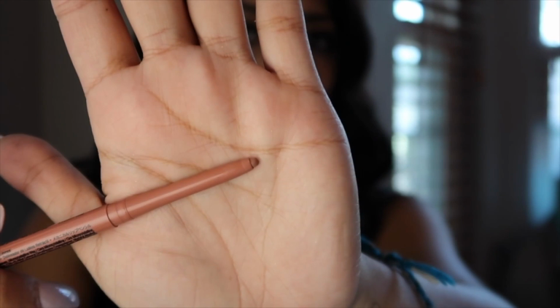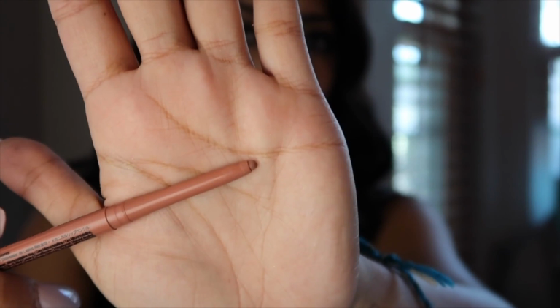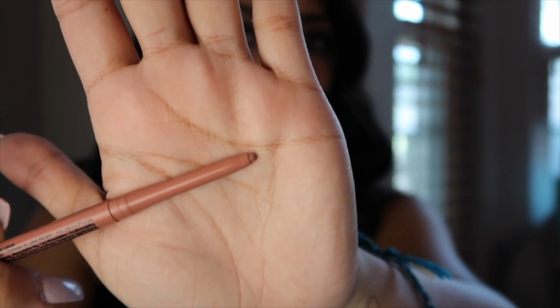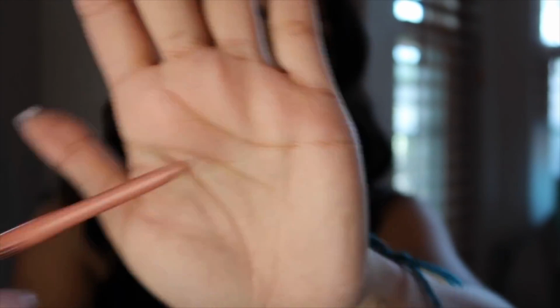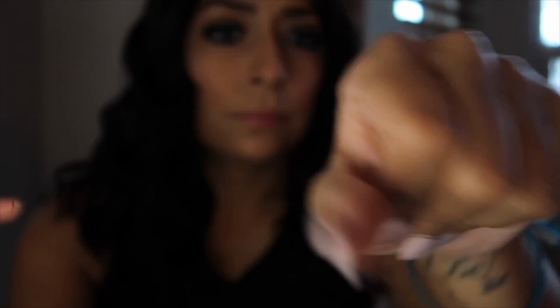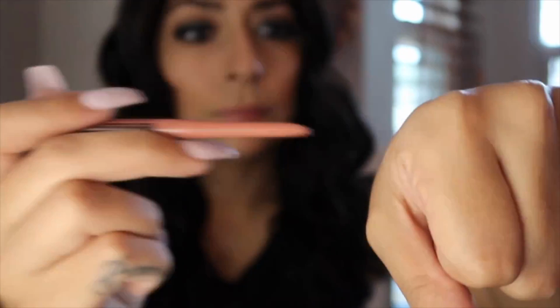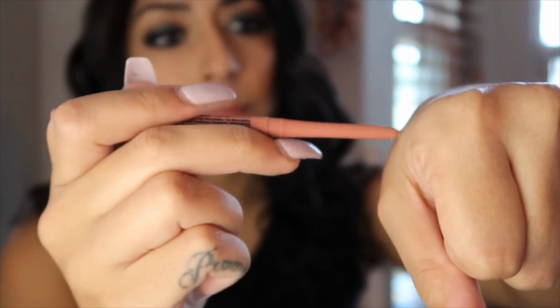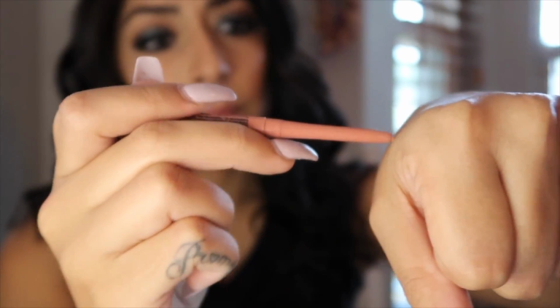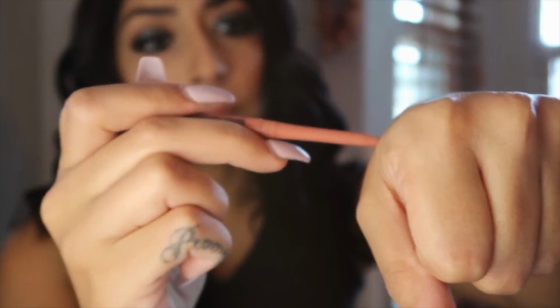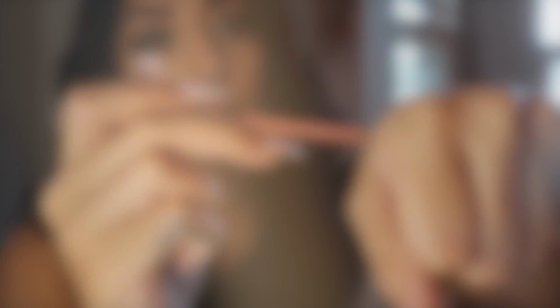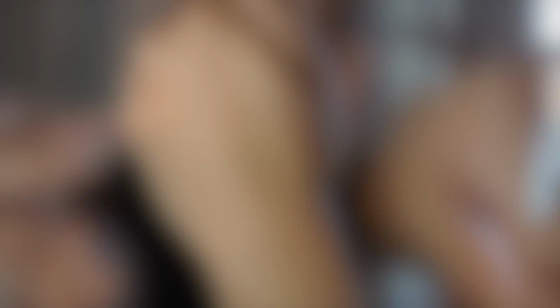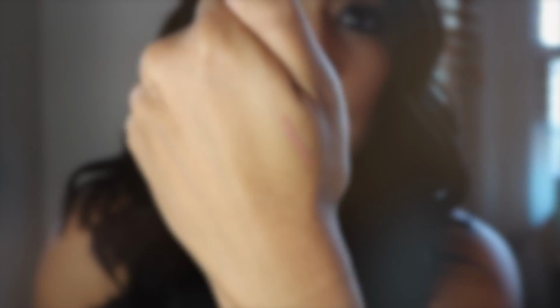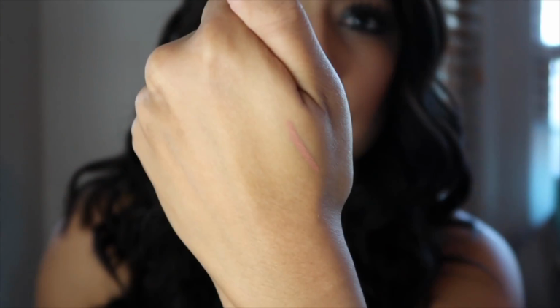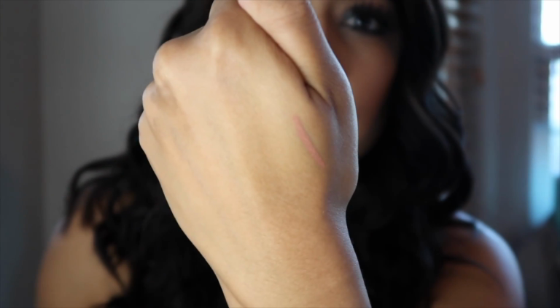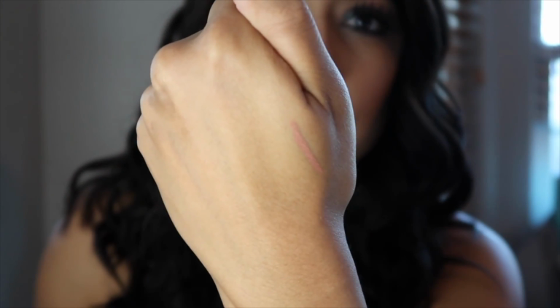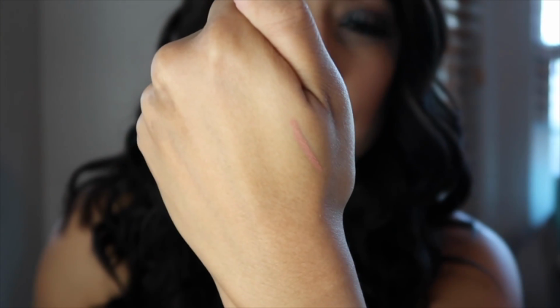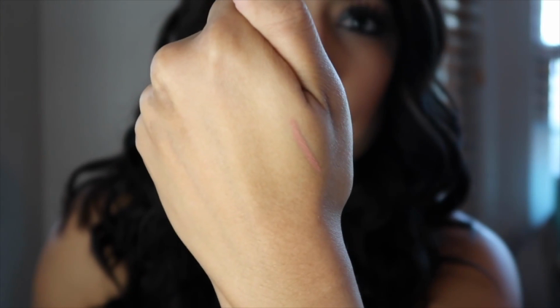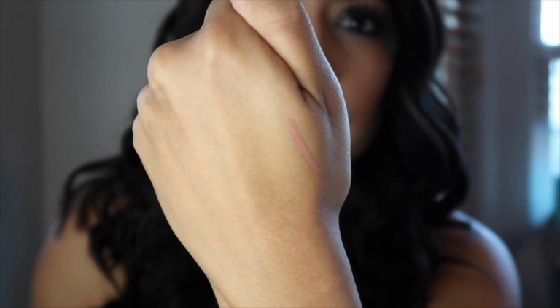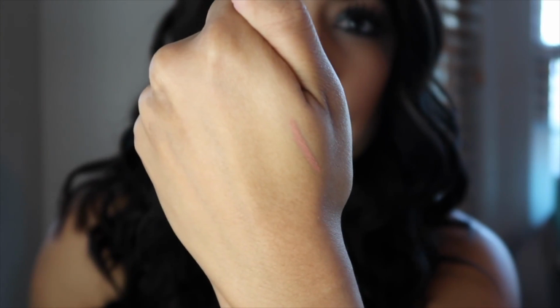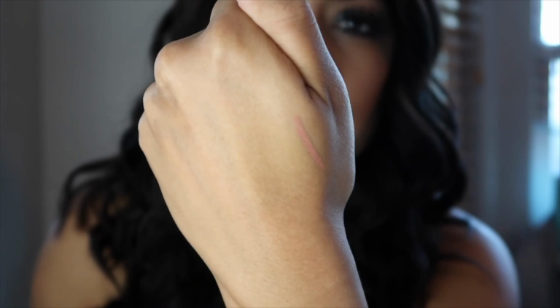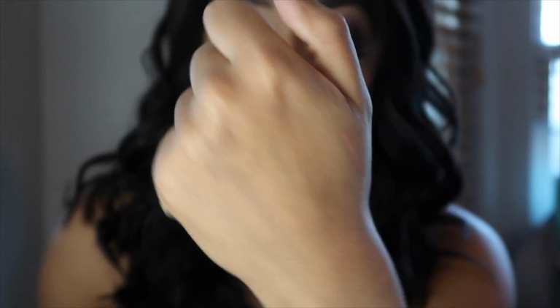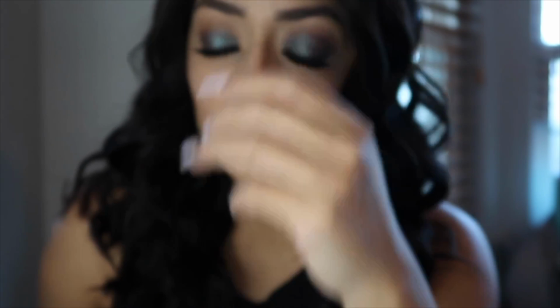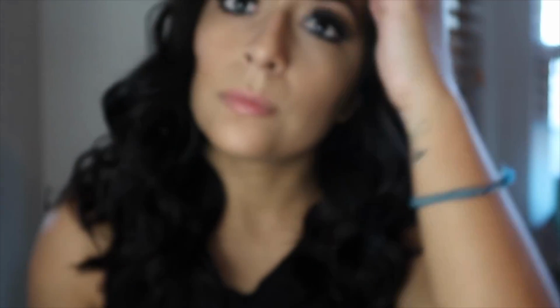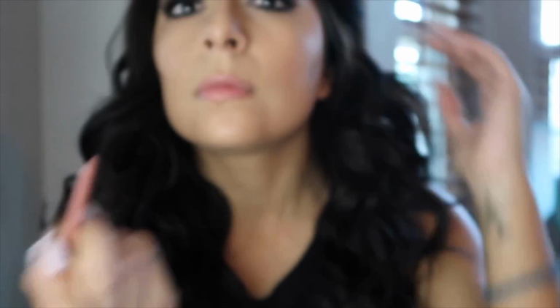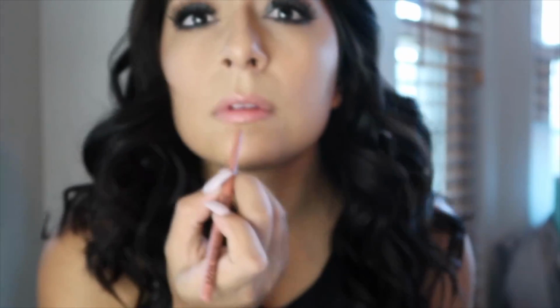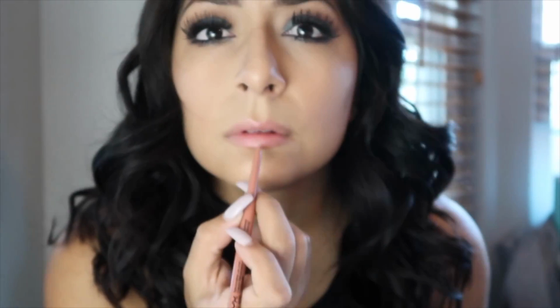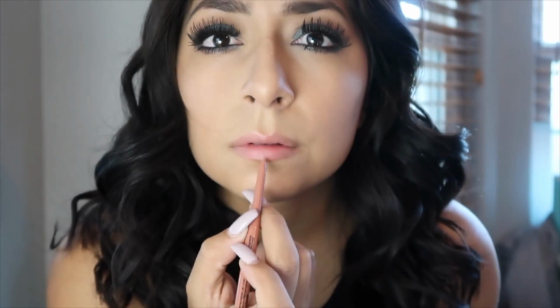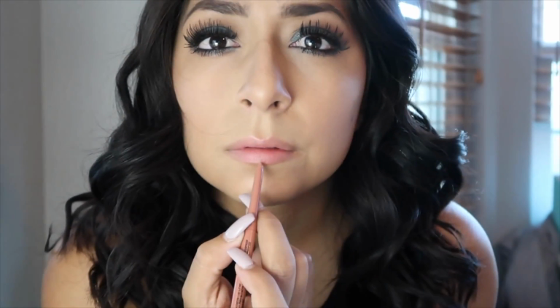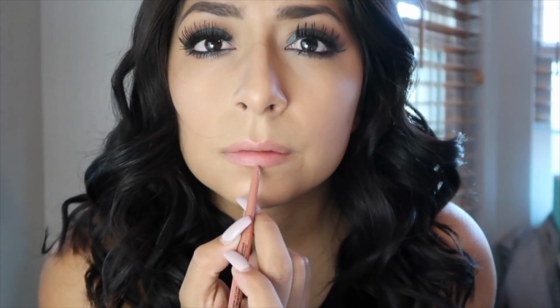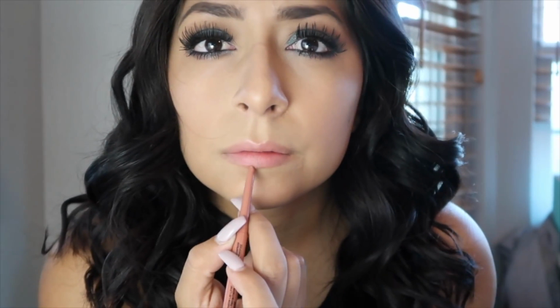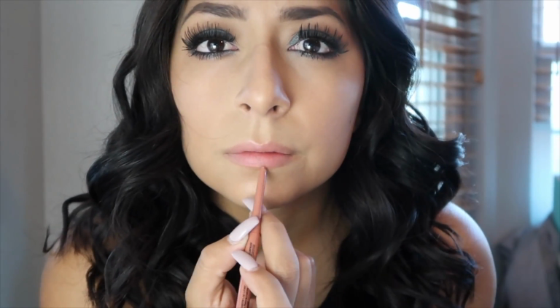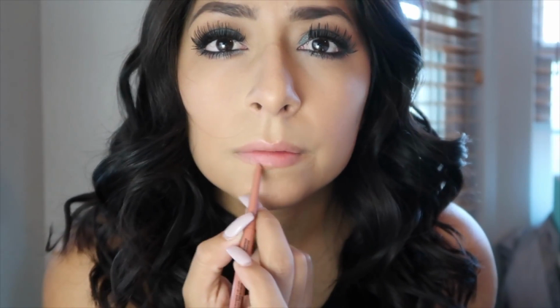Next I'm going to use NYX Lip Liner in Nude — it looks like this on my skin tone — just to line my lips.